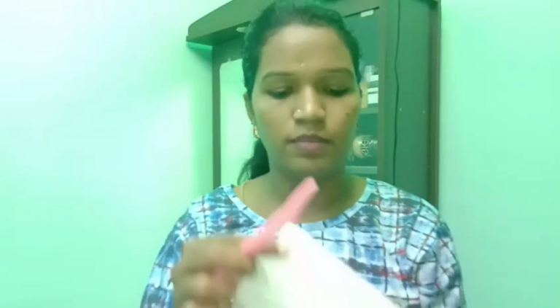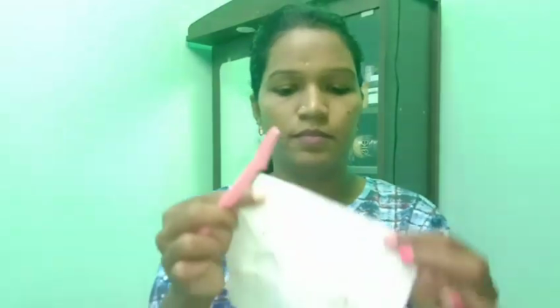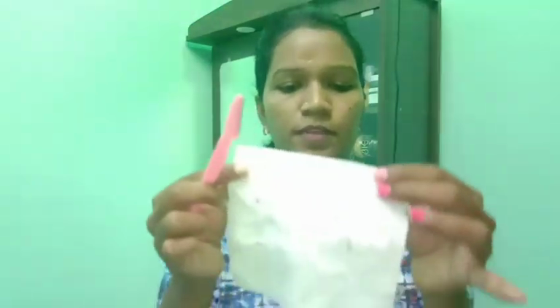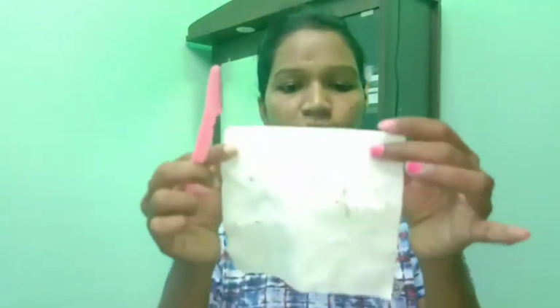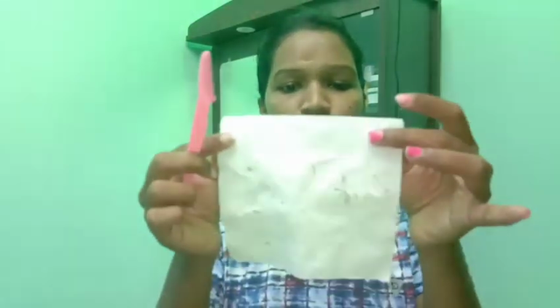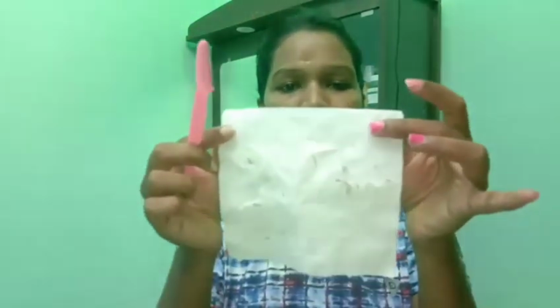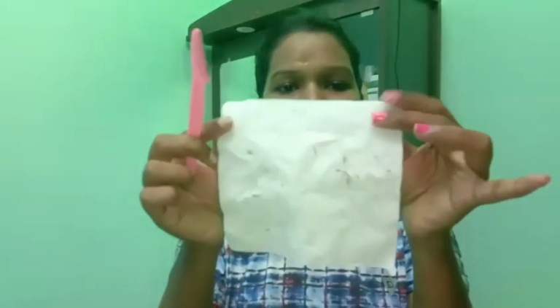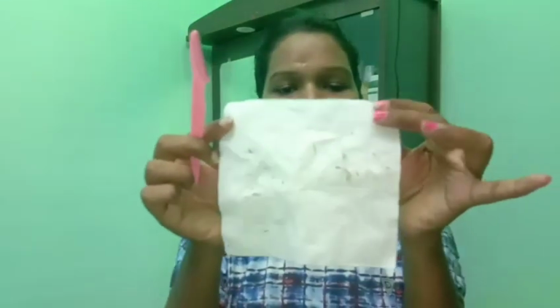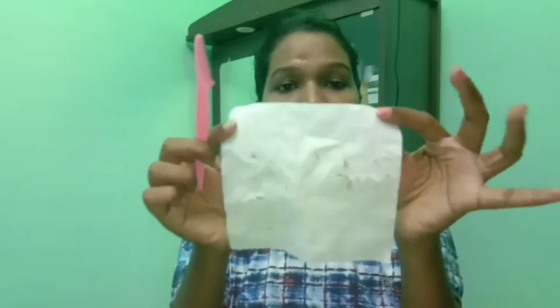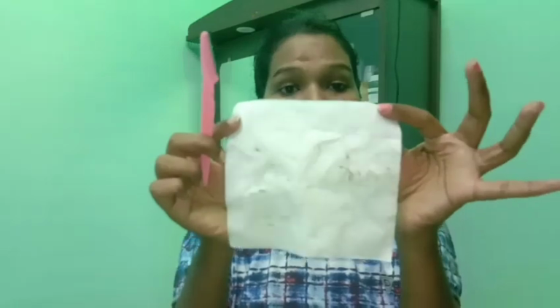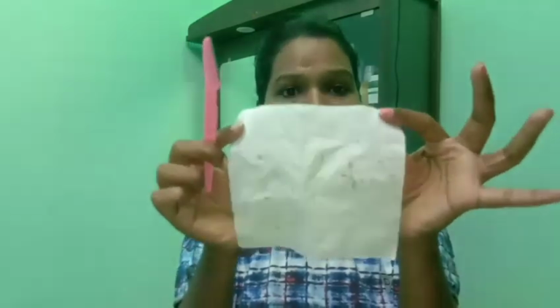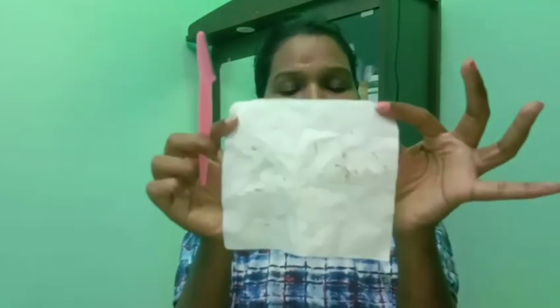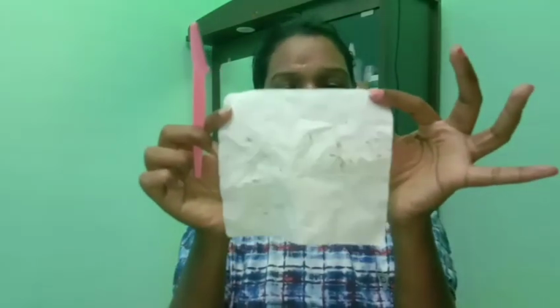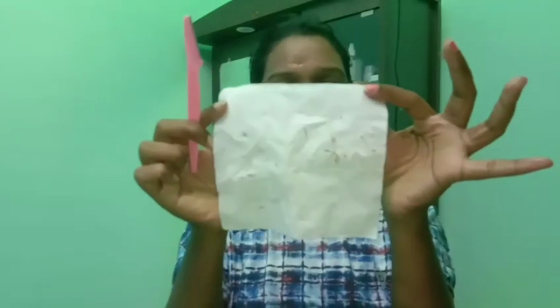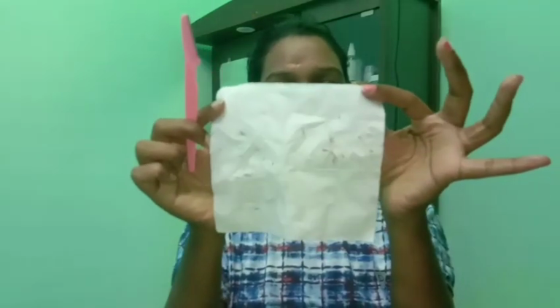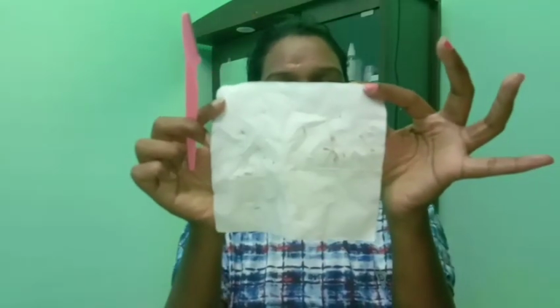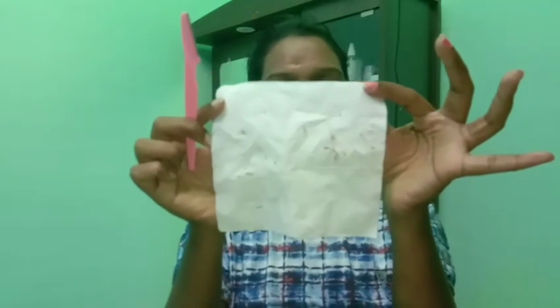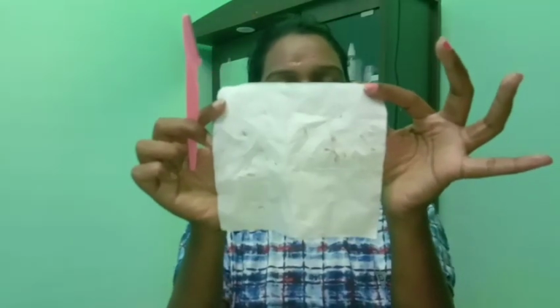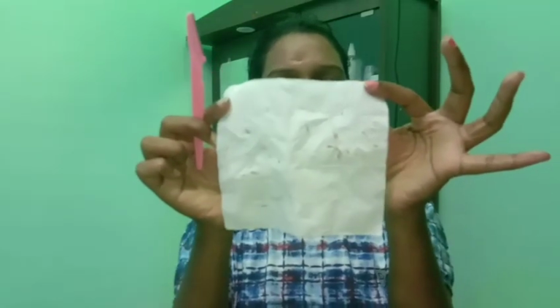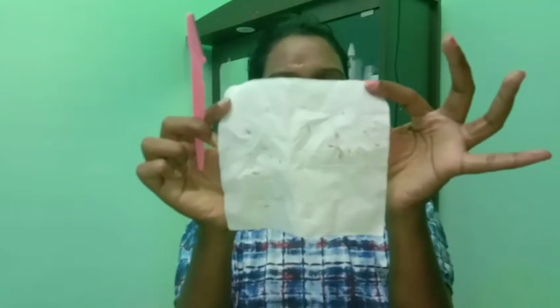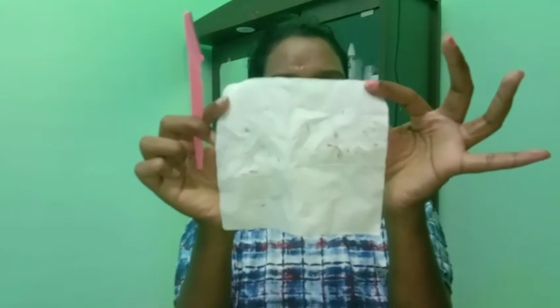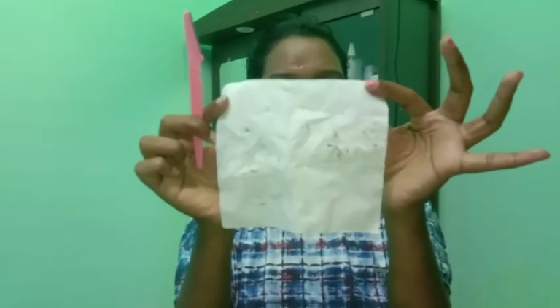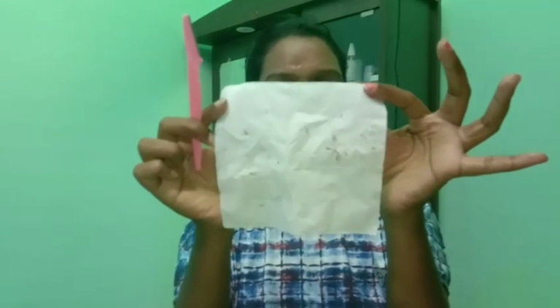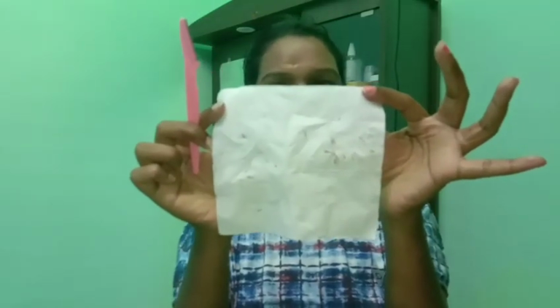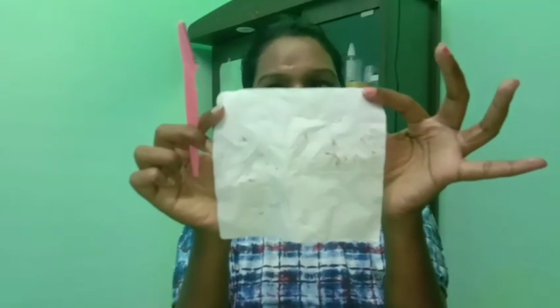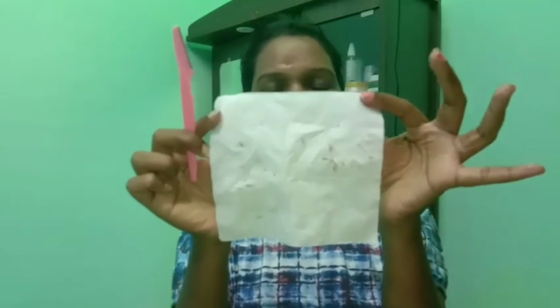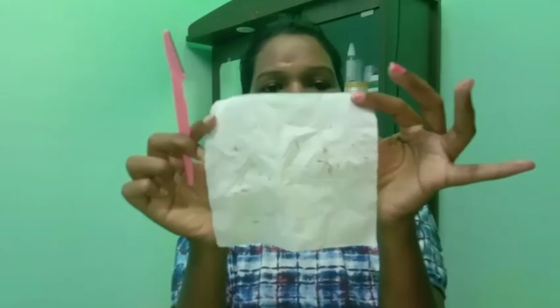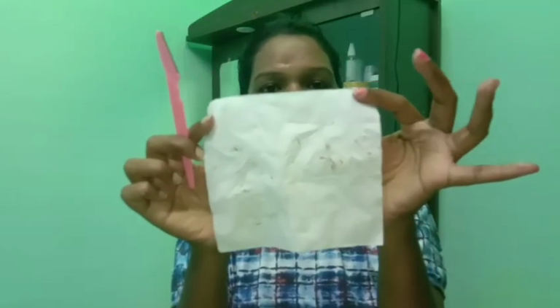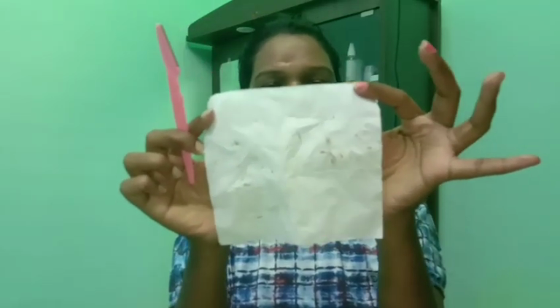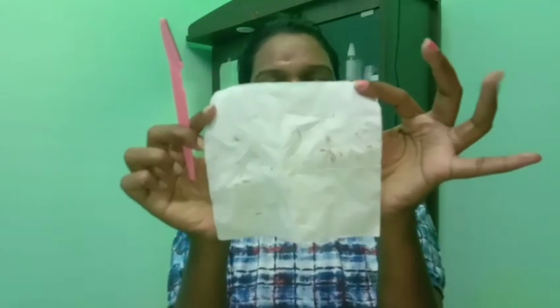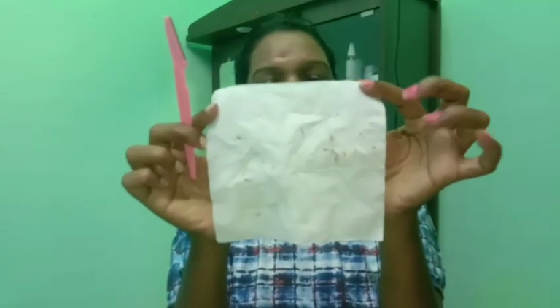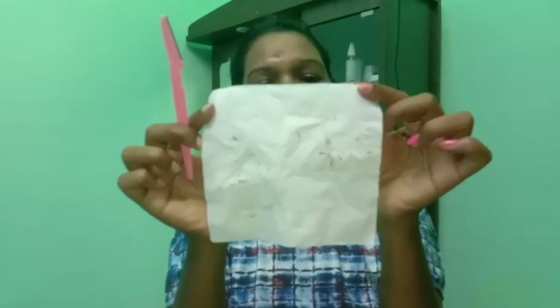I will remove the hair on the face. It will be easier to remove the hair.